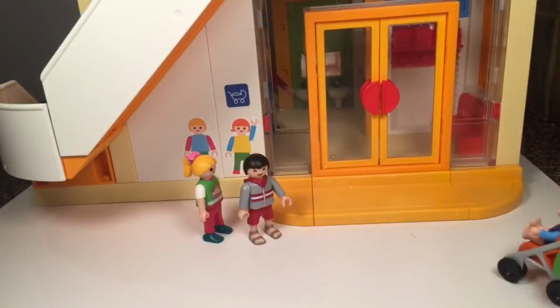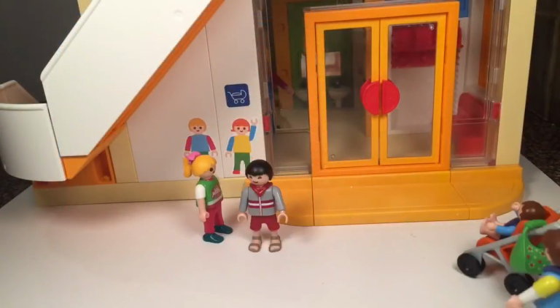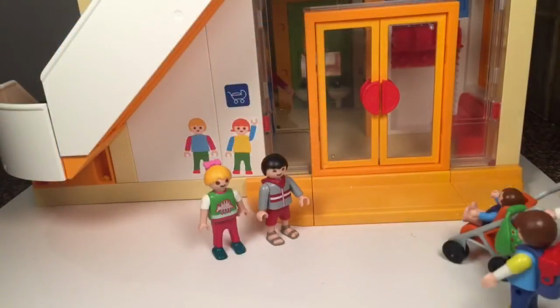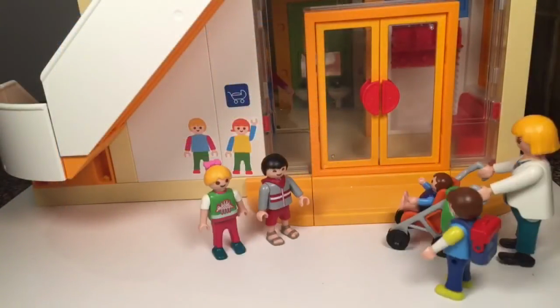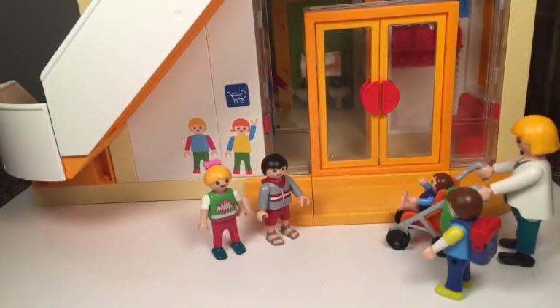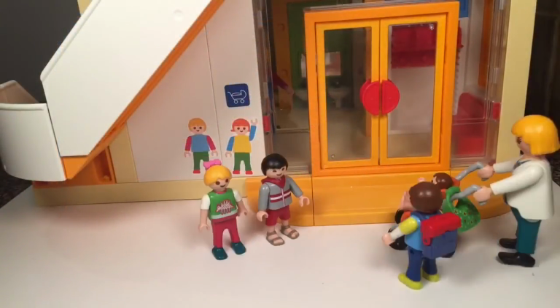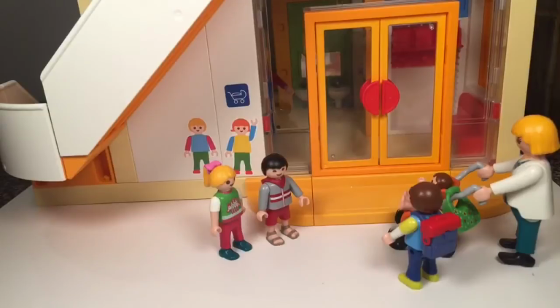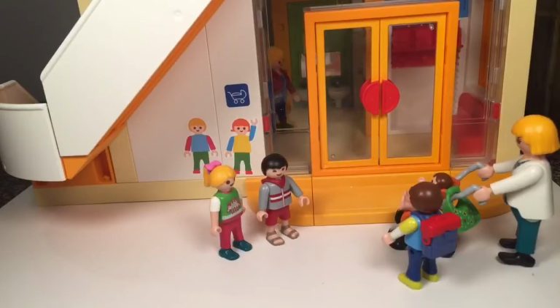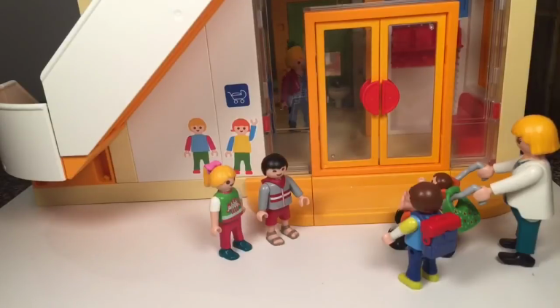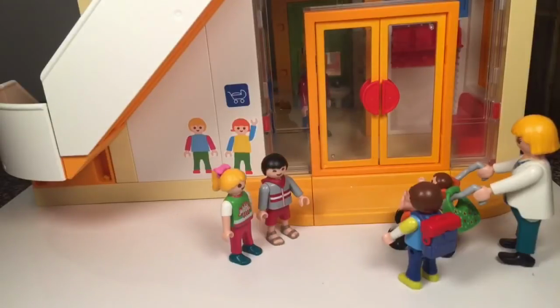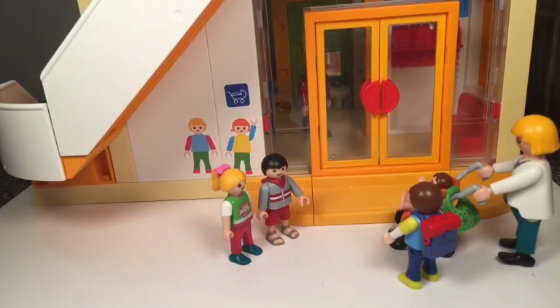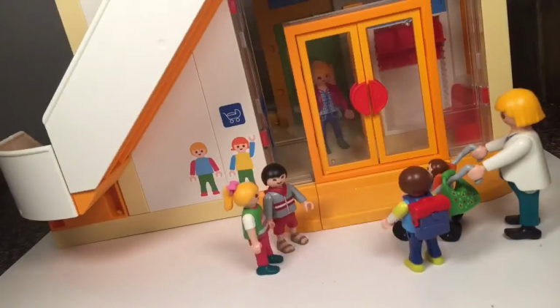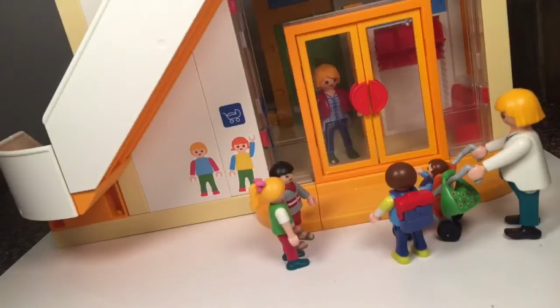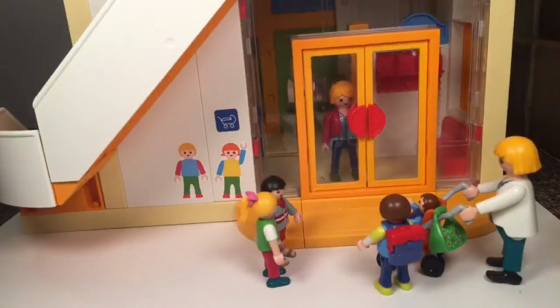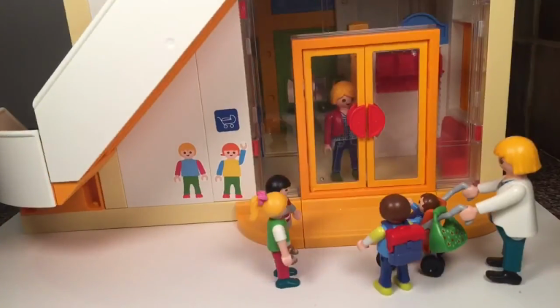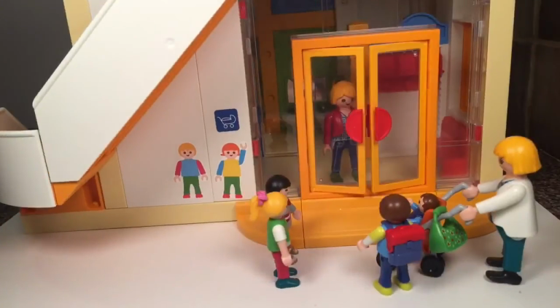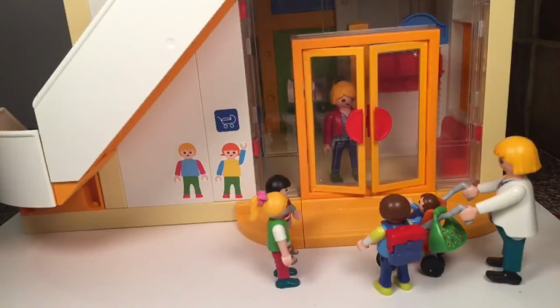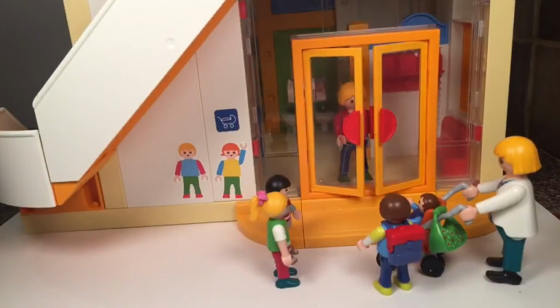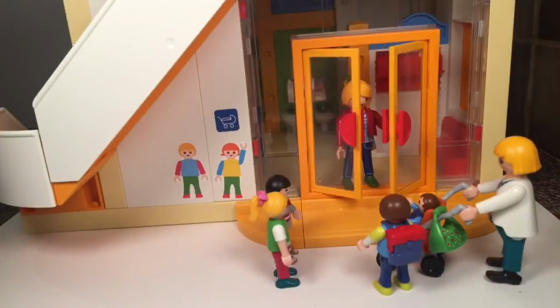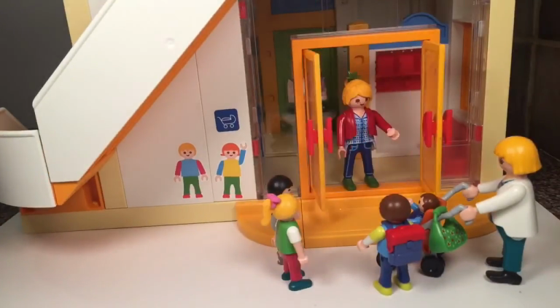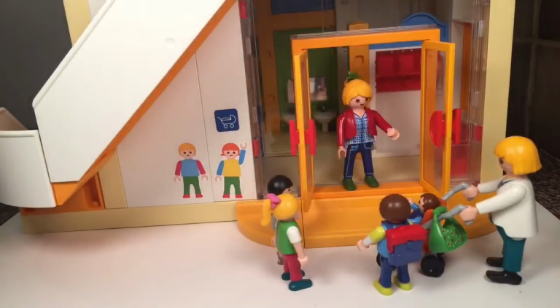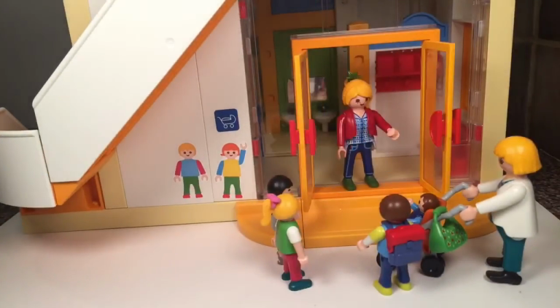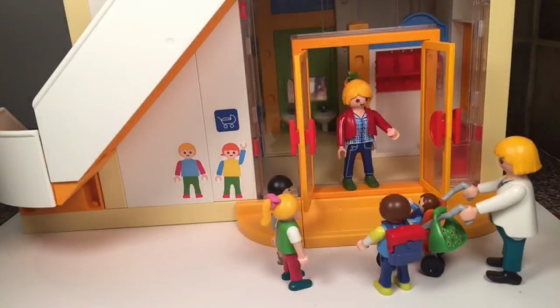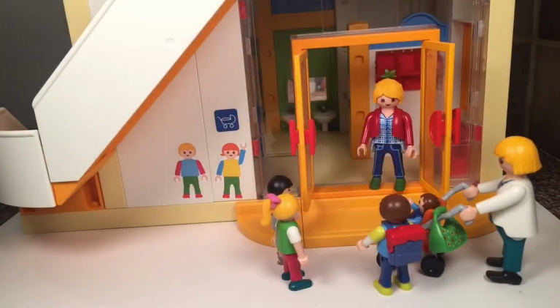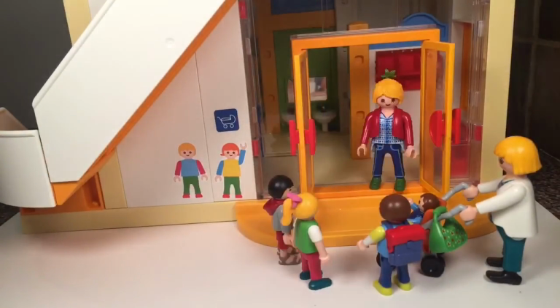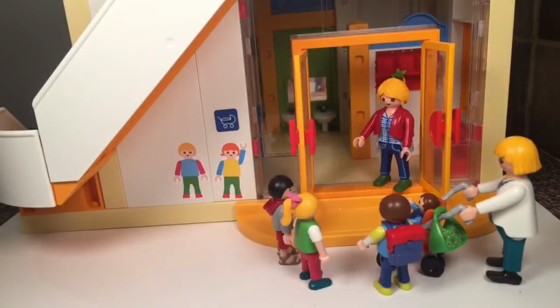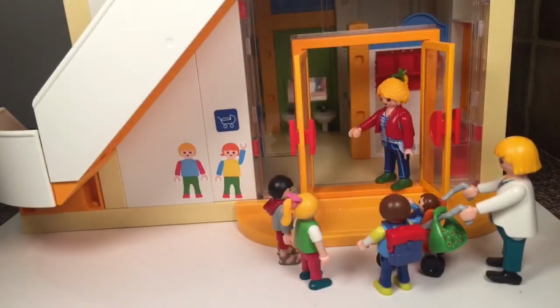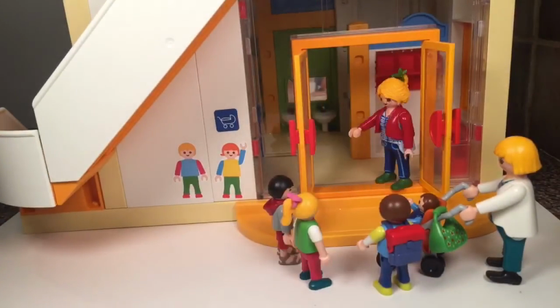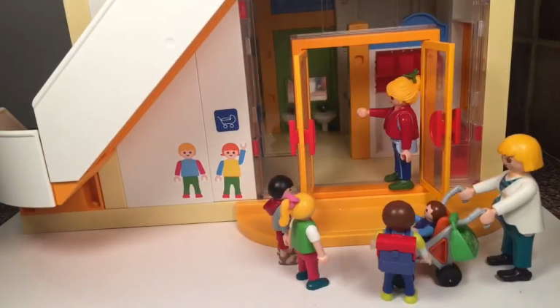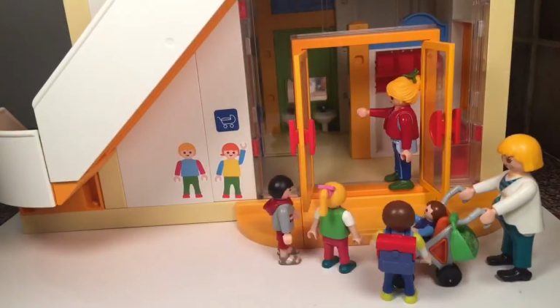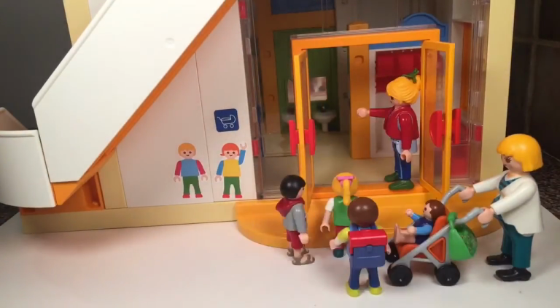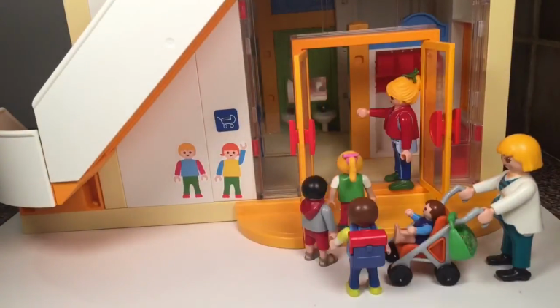Hi guys. Morning children, let's get to class.